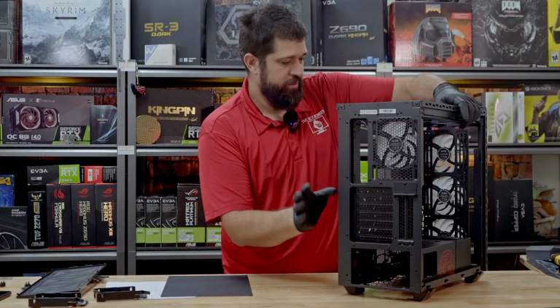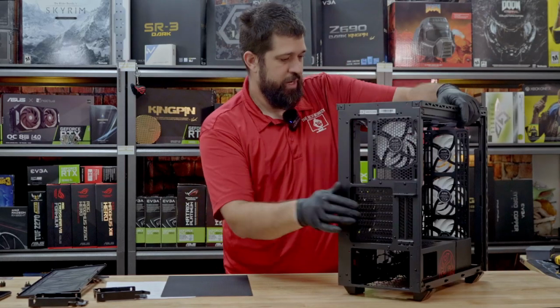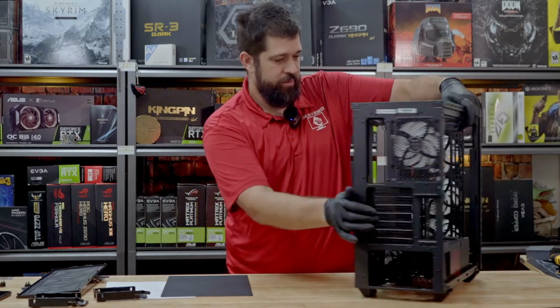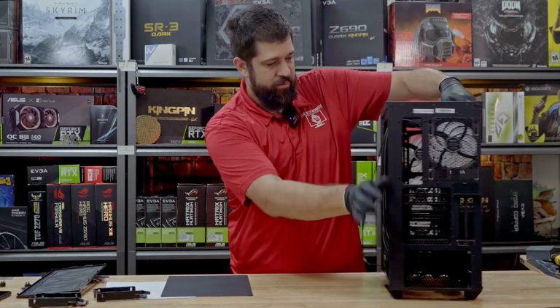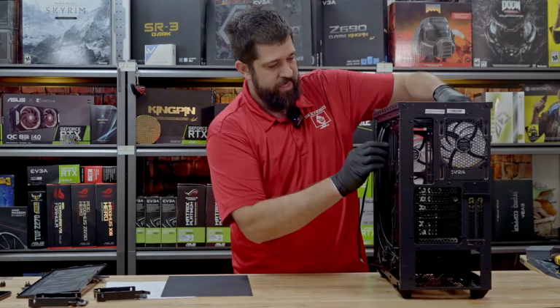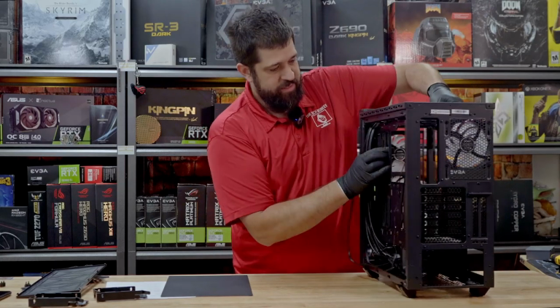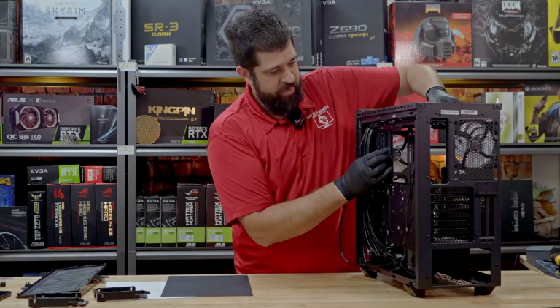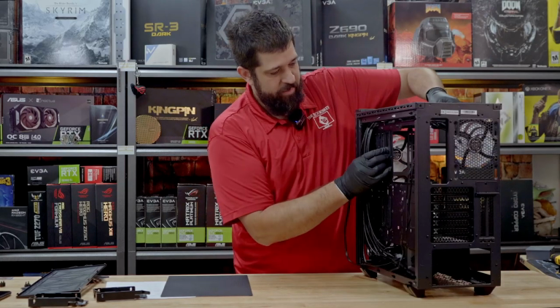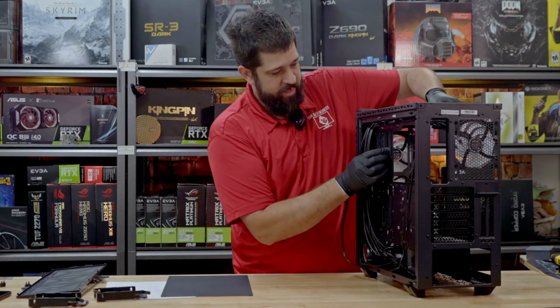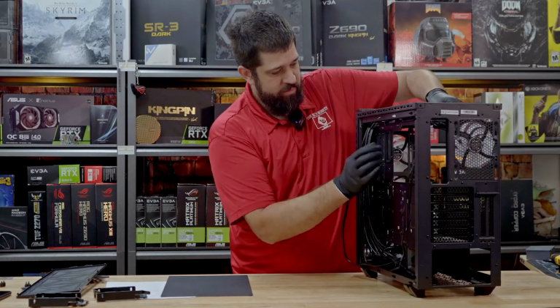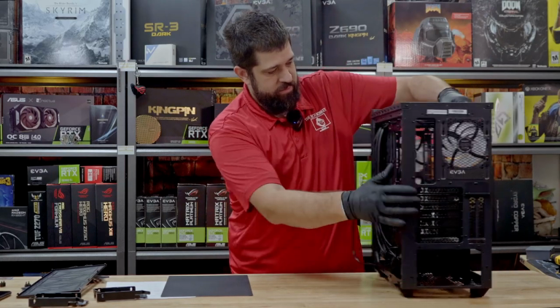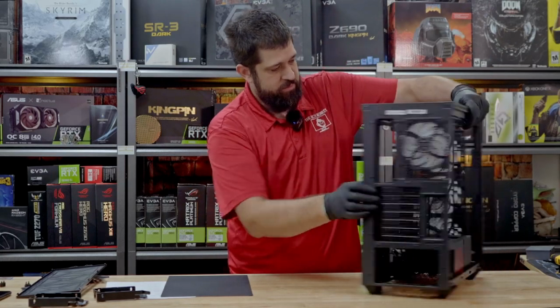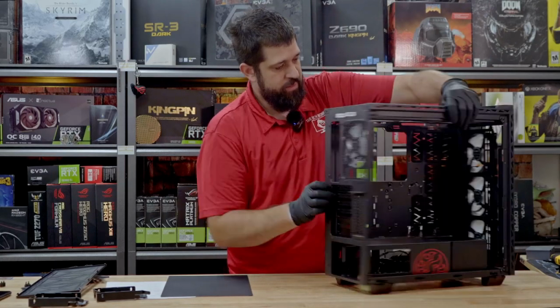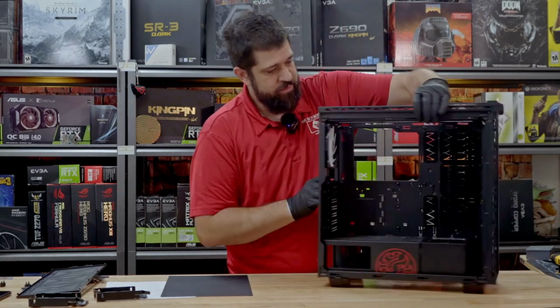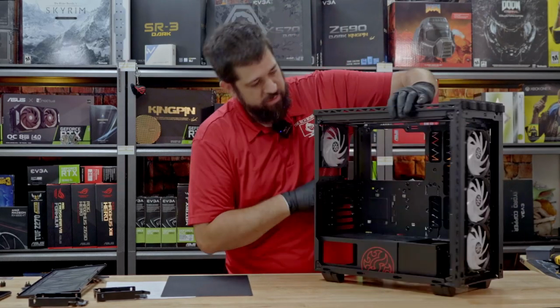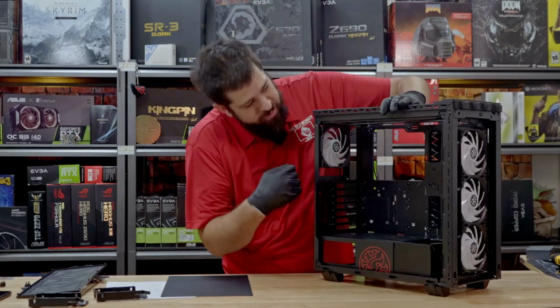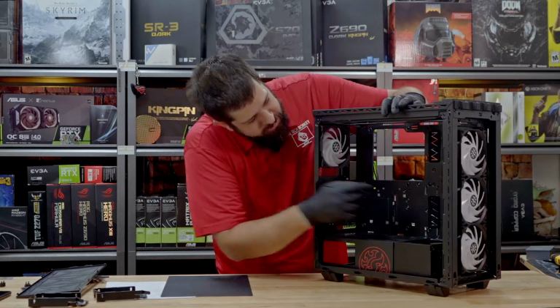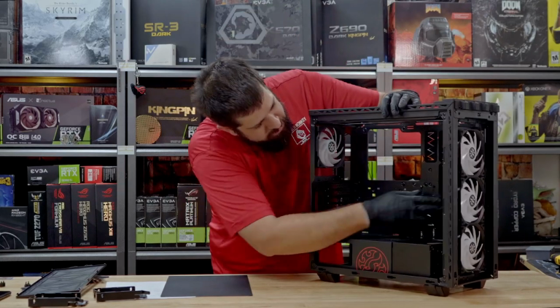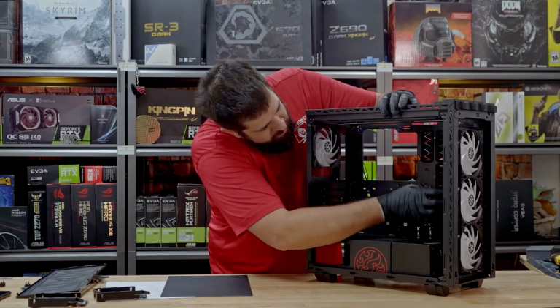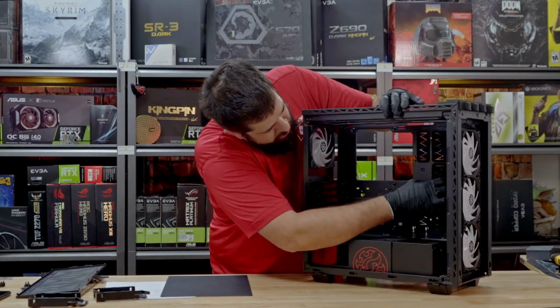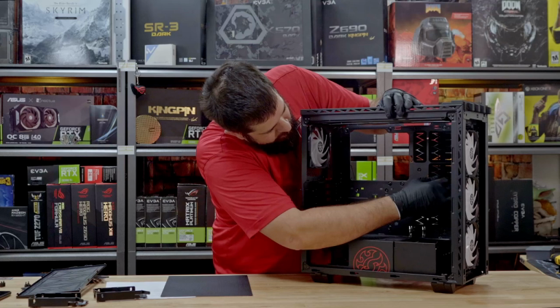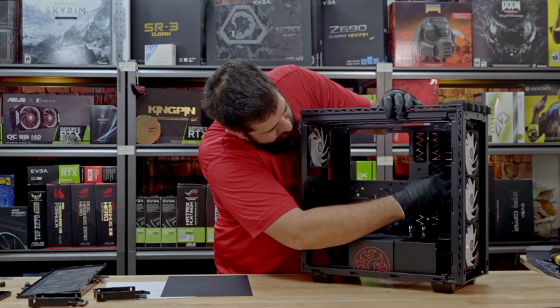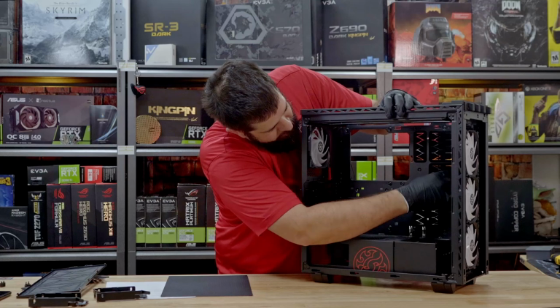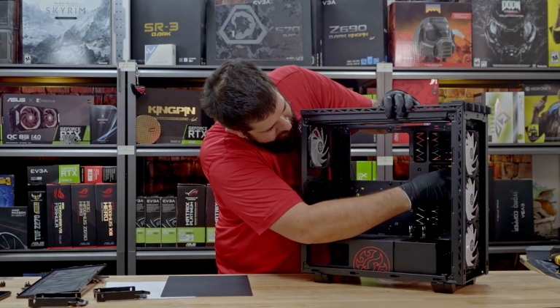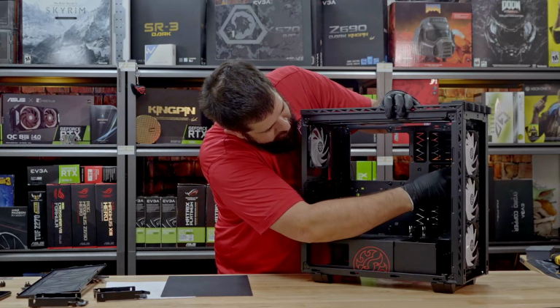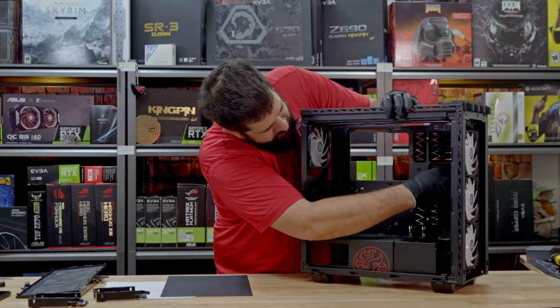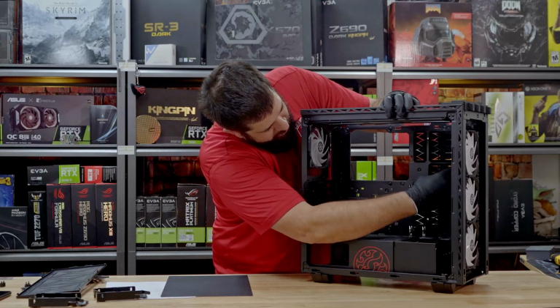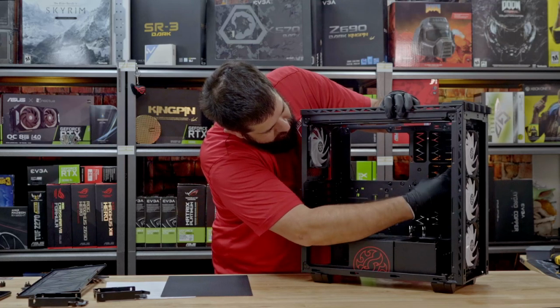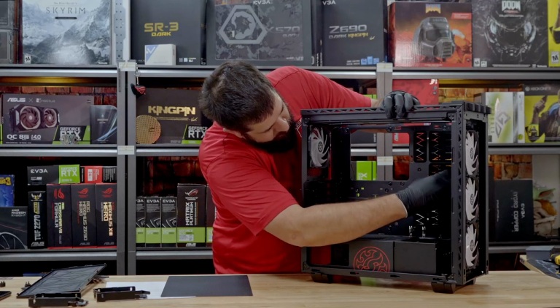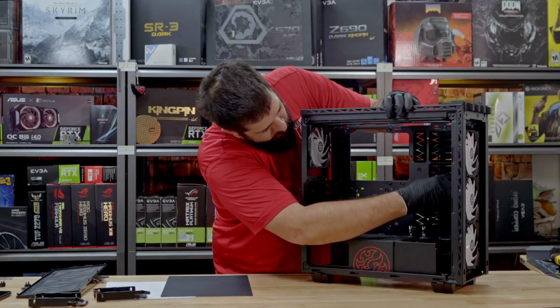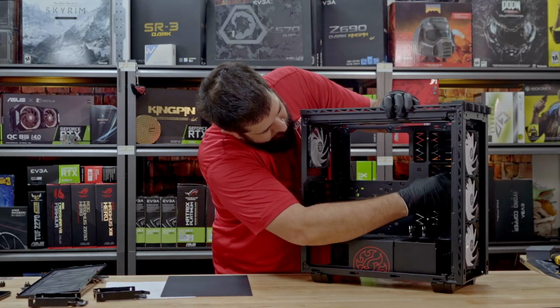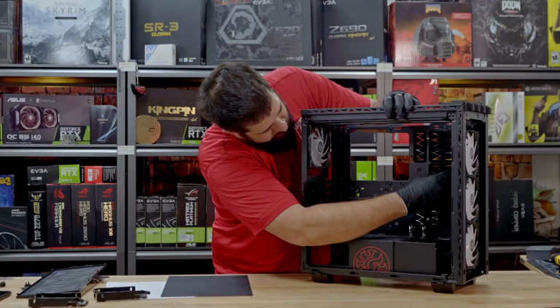The rubber grommet pass-throughs are actually full size — they're not little guys that pop out. They're full size; they pass through the whole thing.